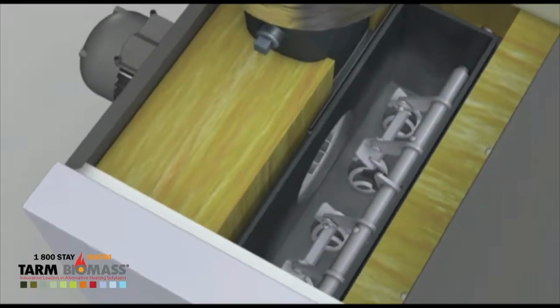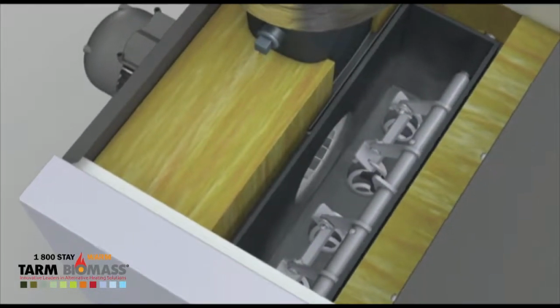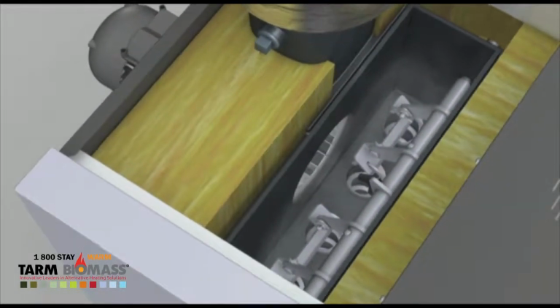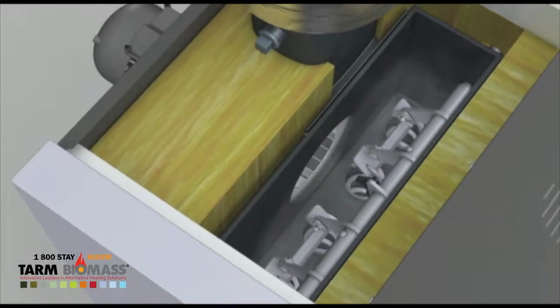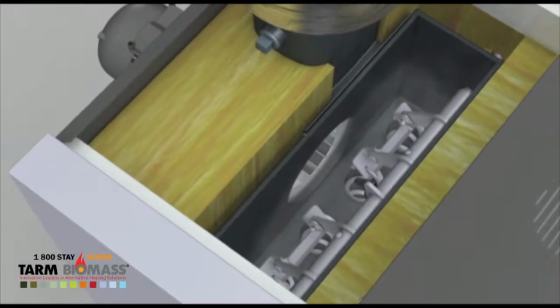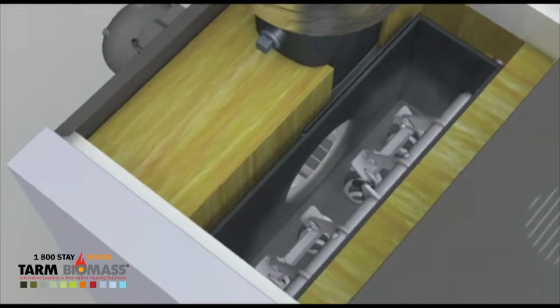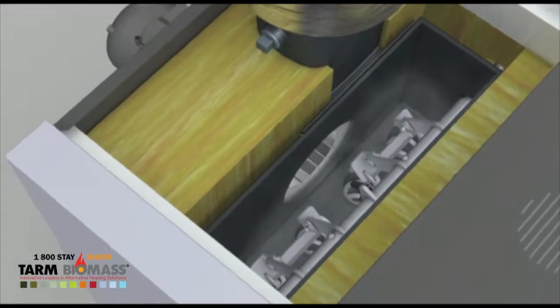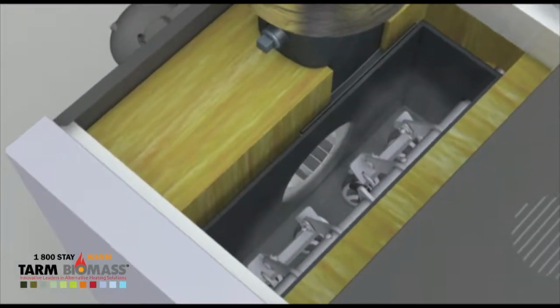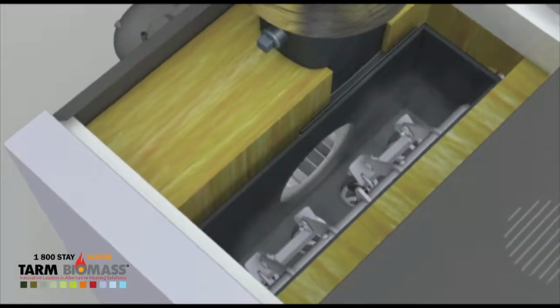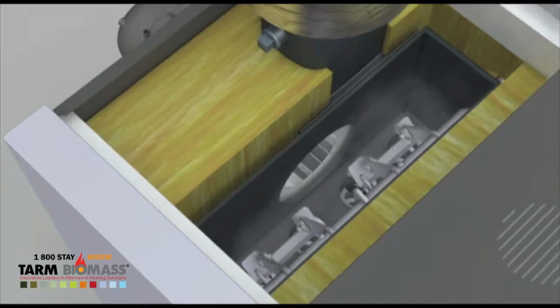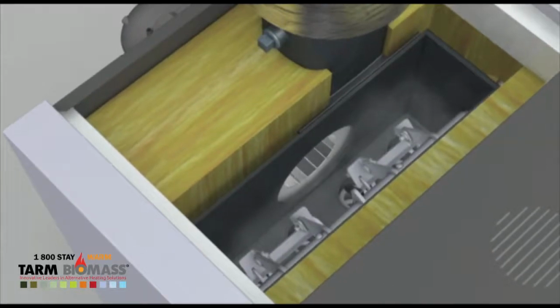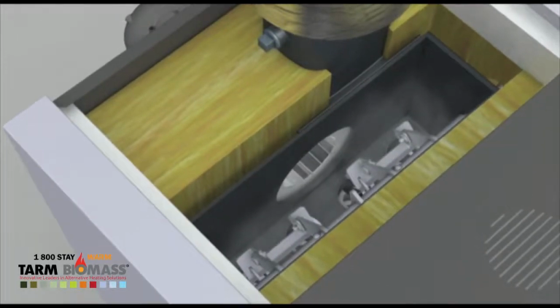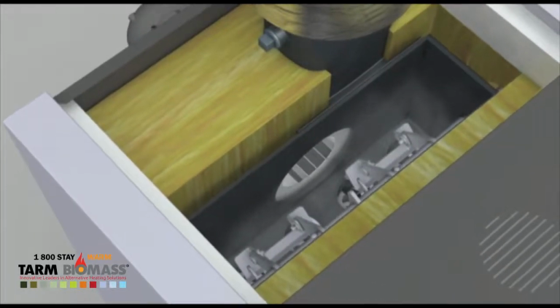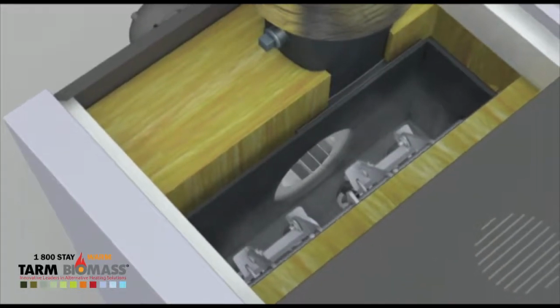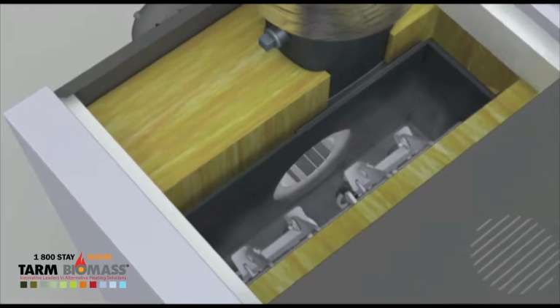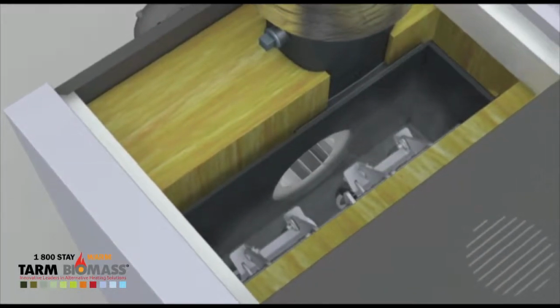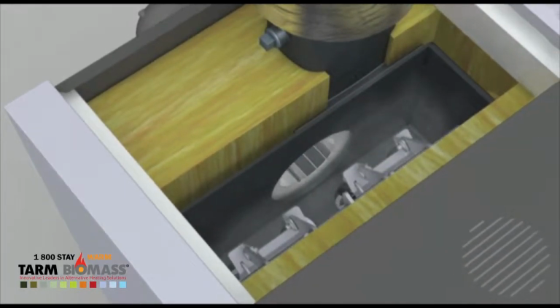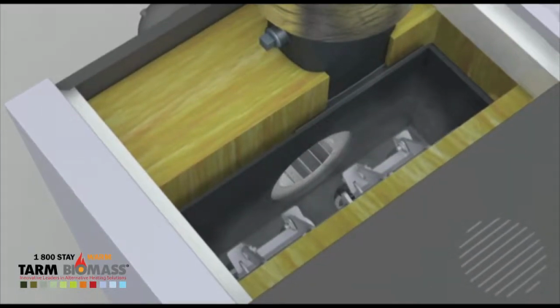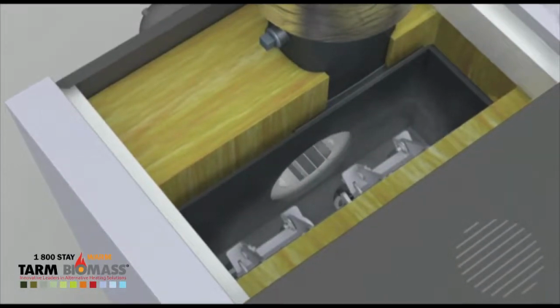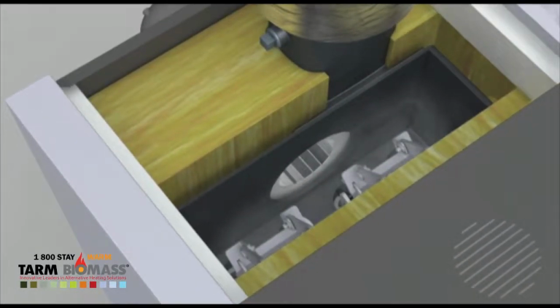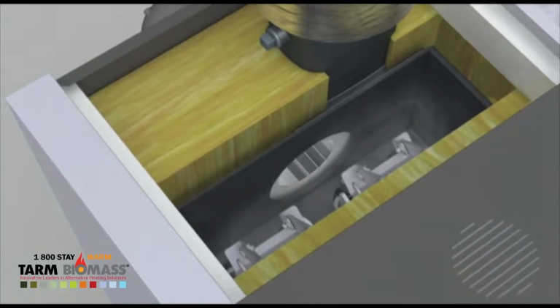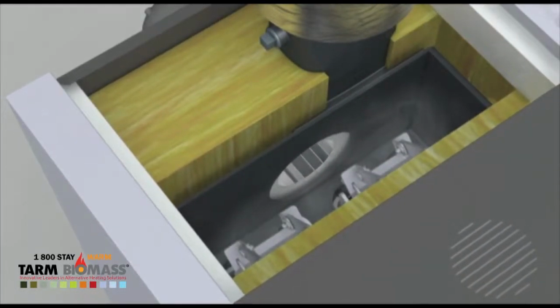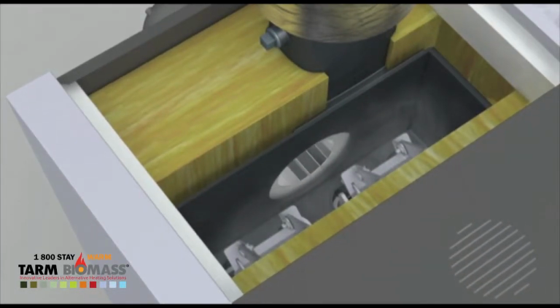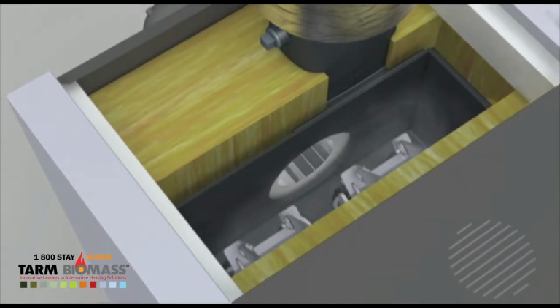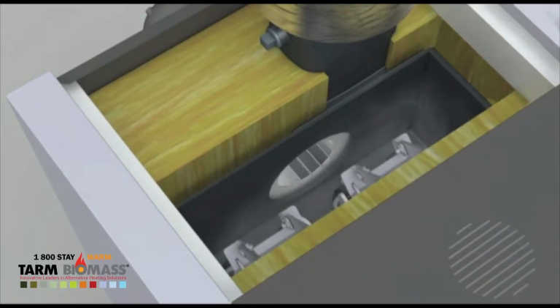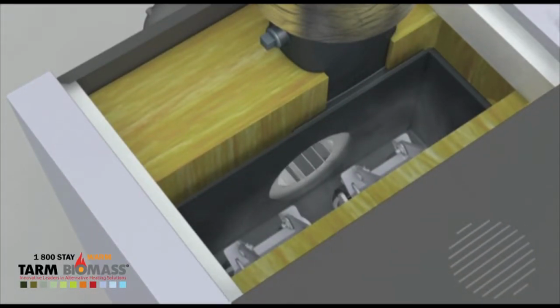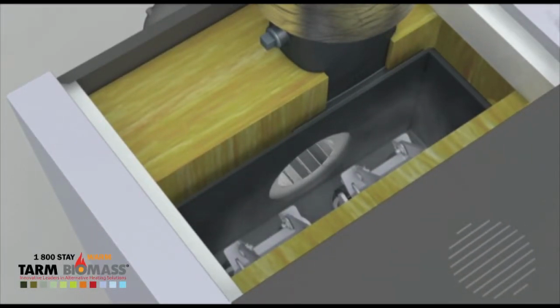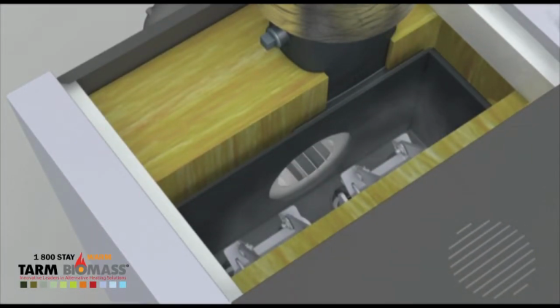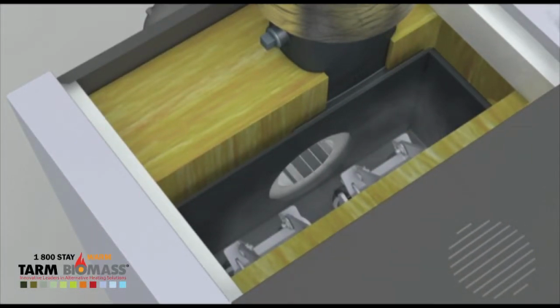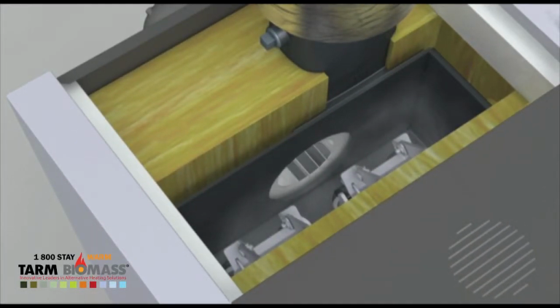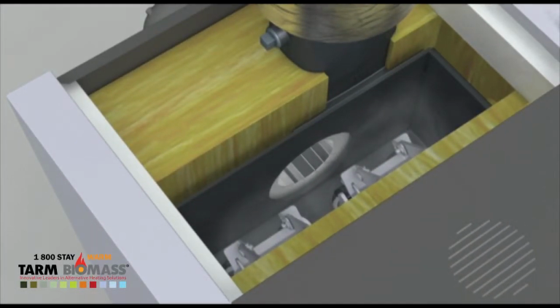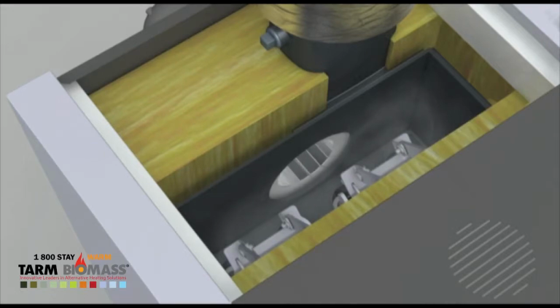The speed control adapts the output to the requirements, thereby stabilizing and optimizing combustion at every stage.